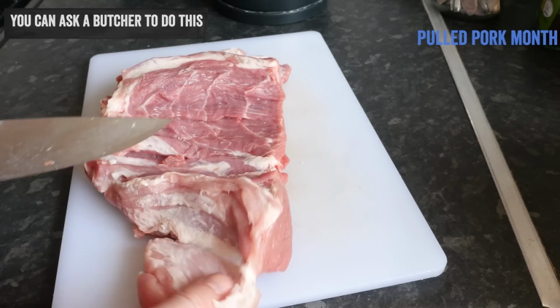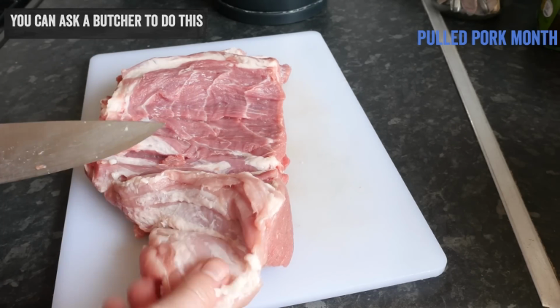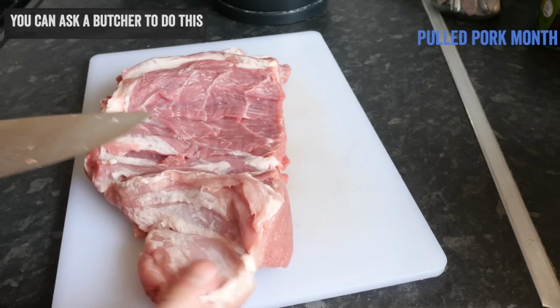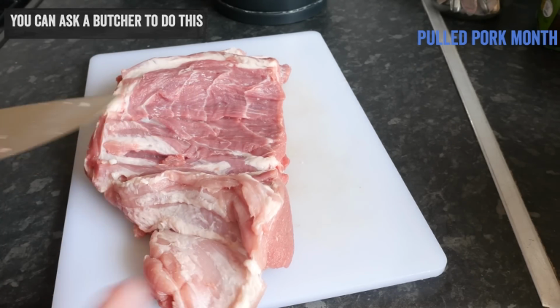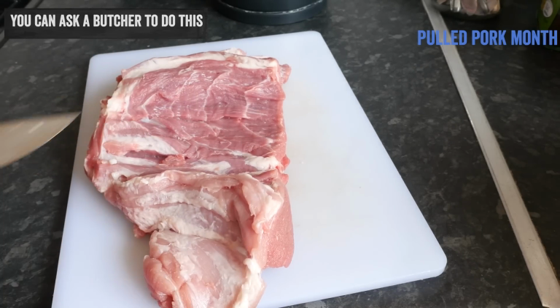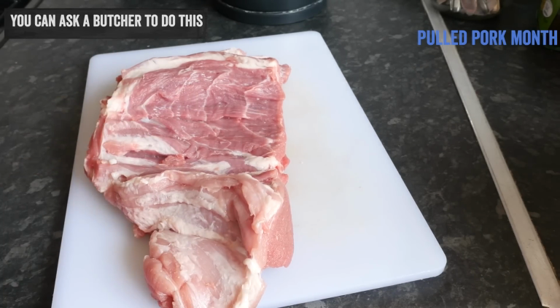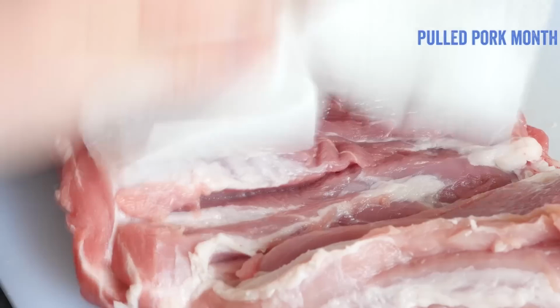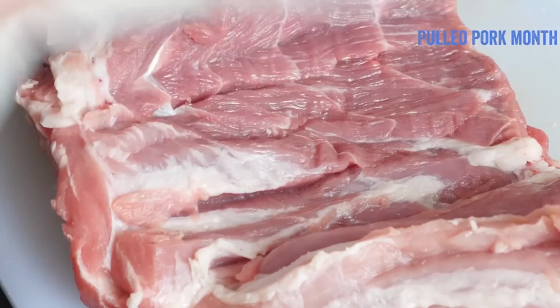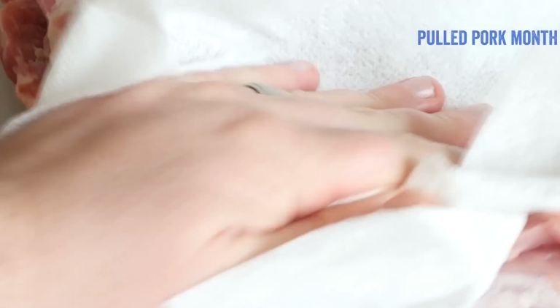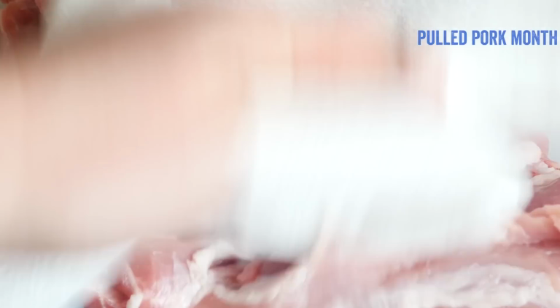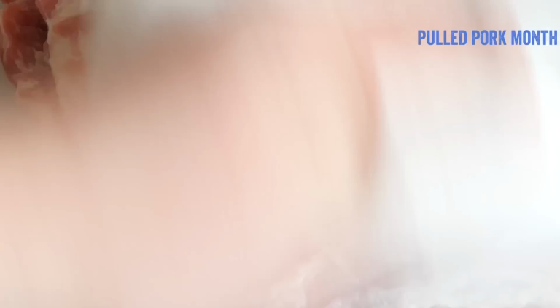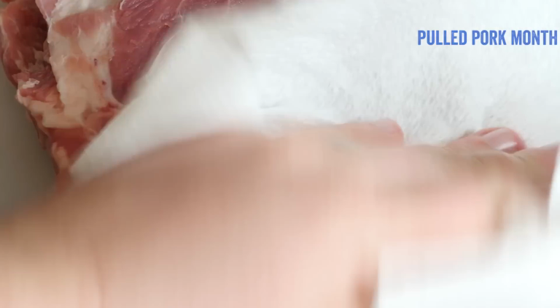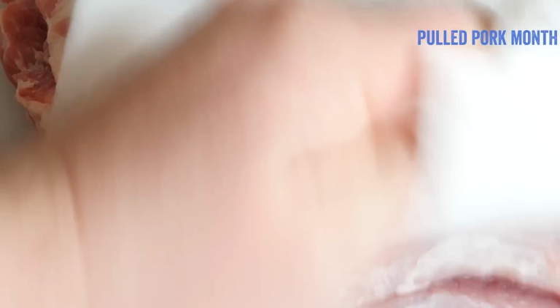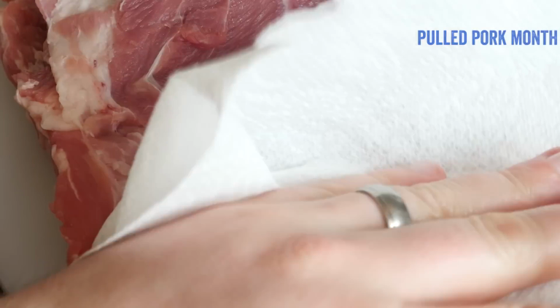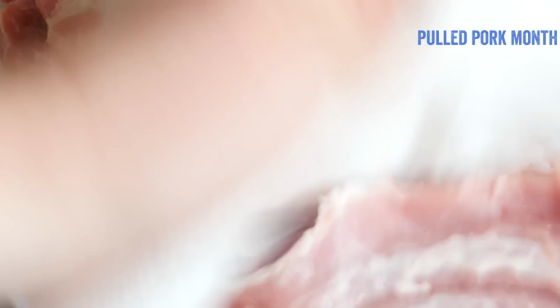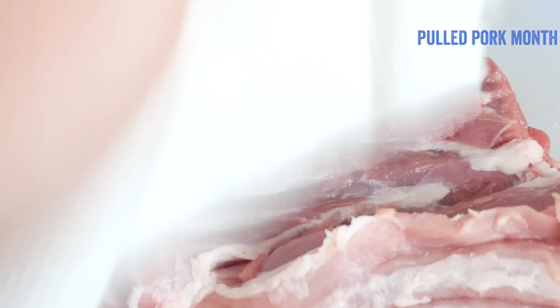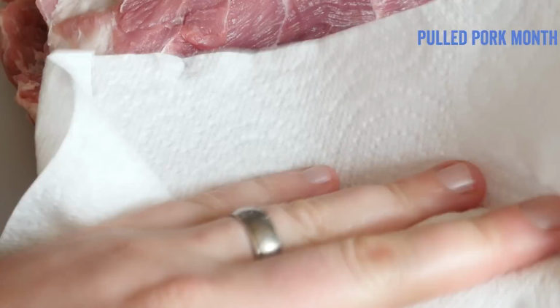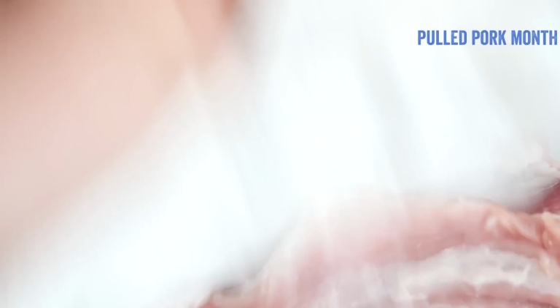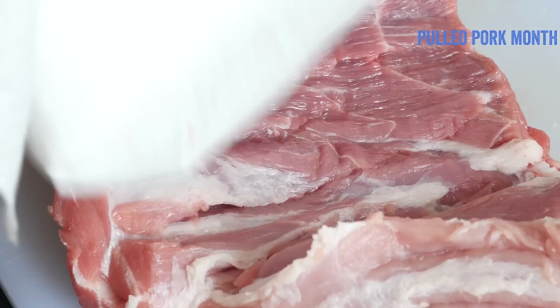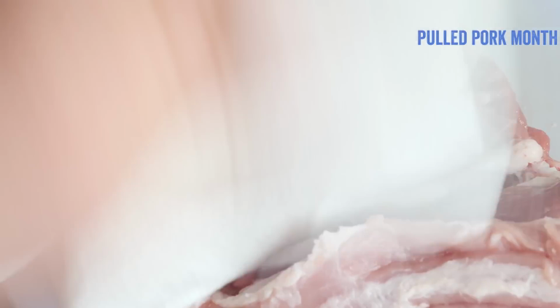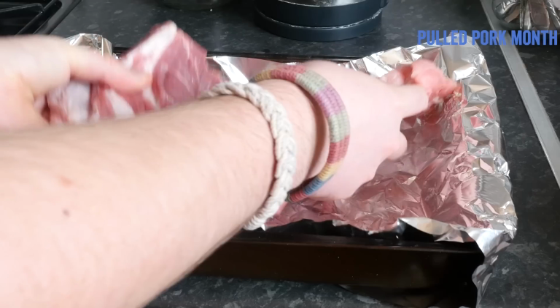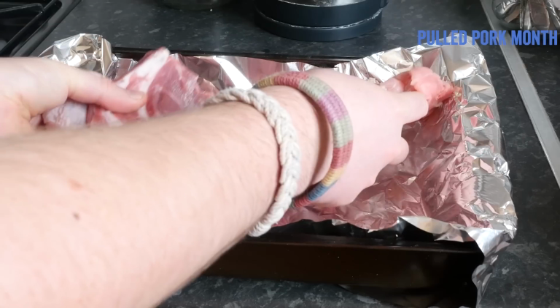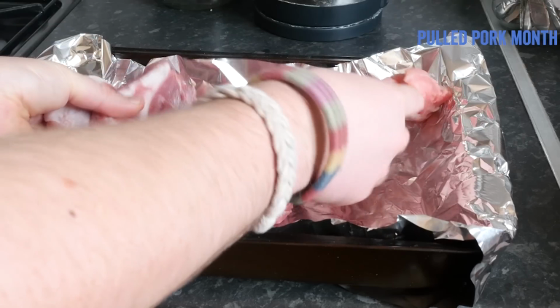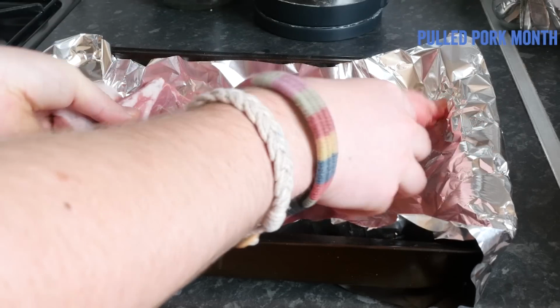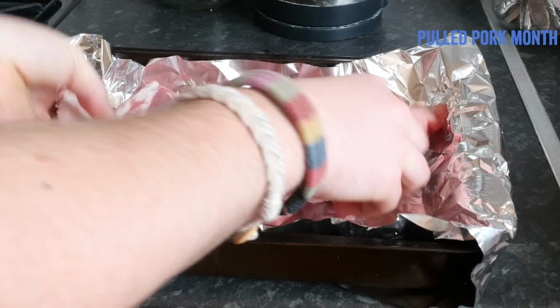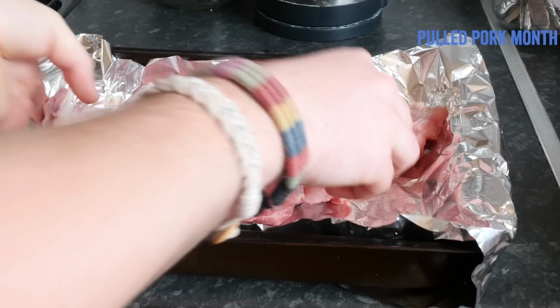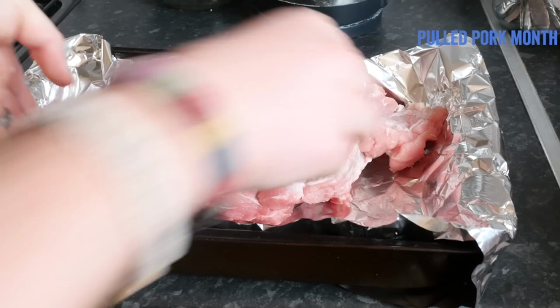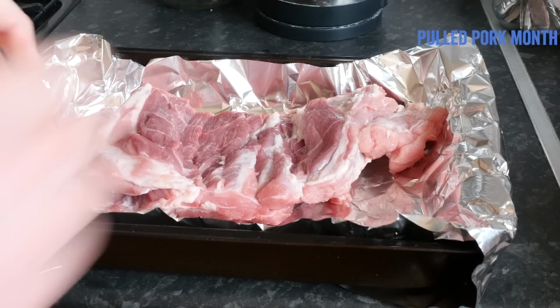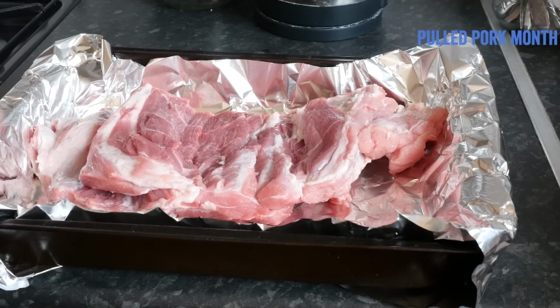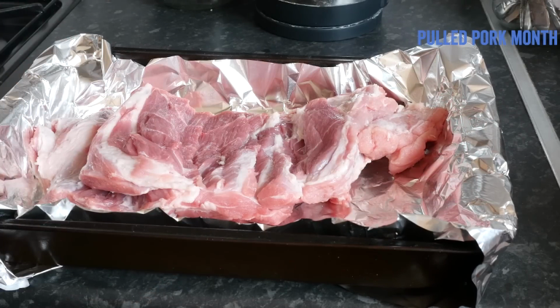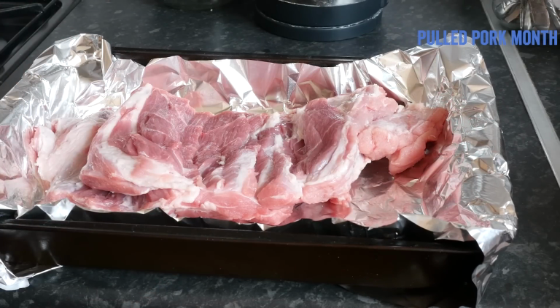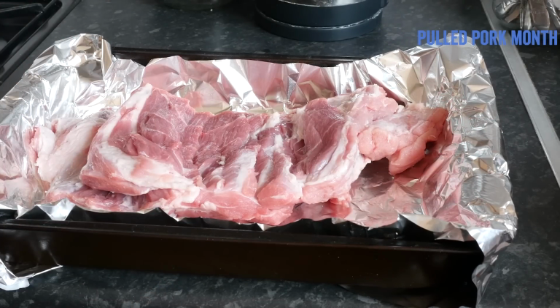Give it a nice pat dry with some kitchen towel and sit it into your roasting tin with that tin foil.